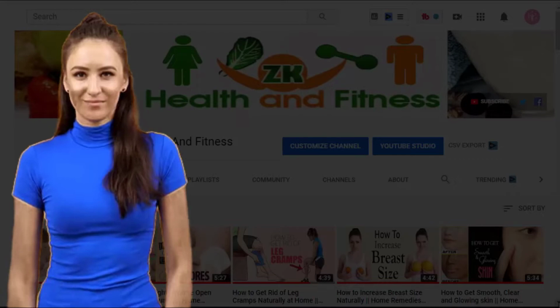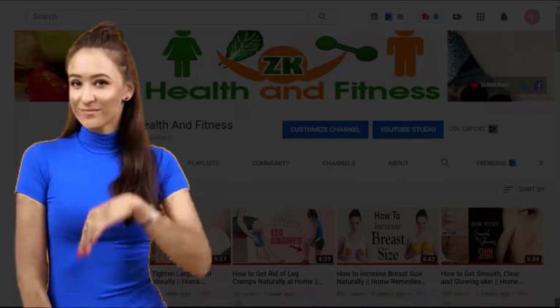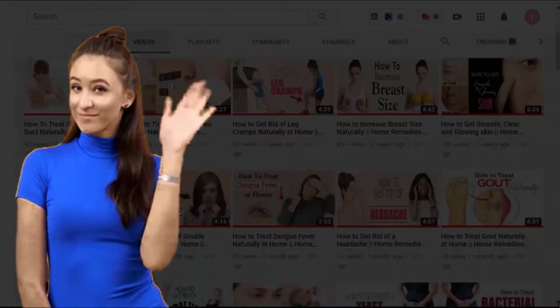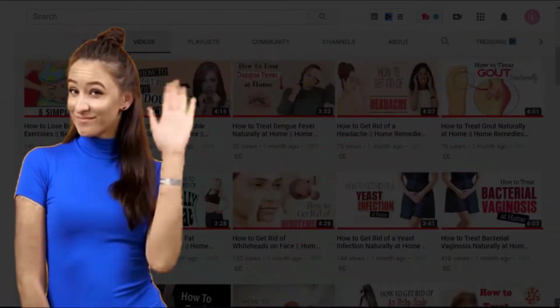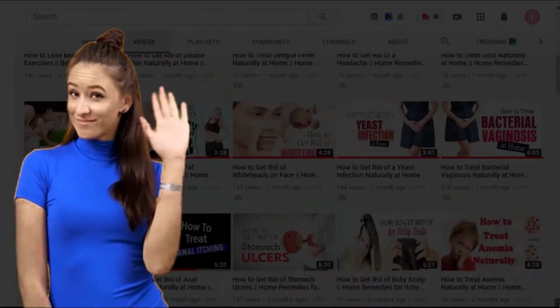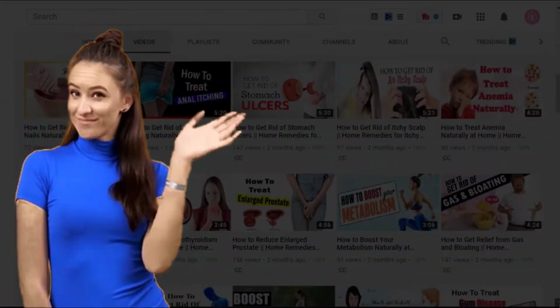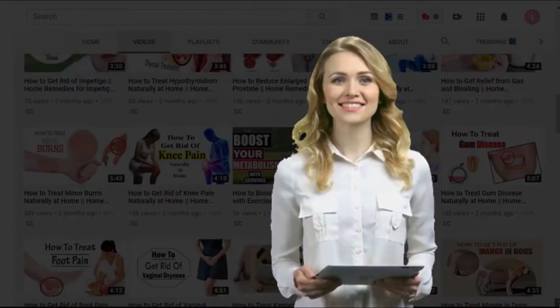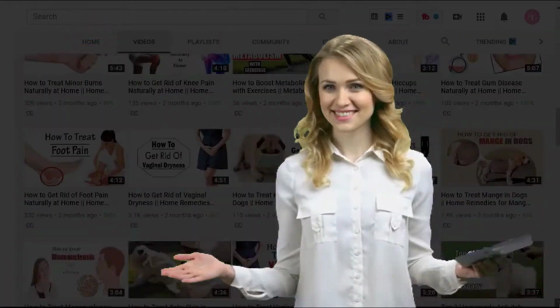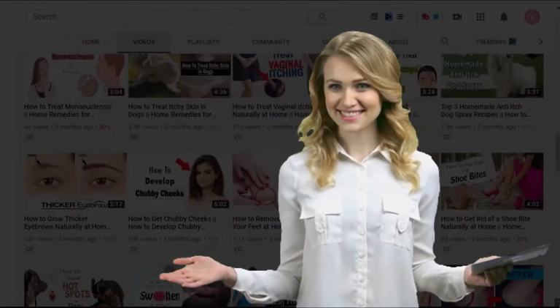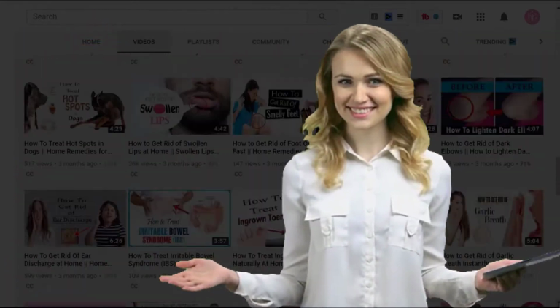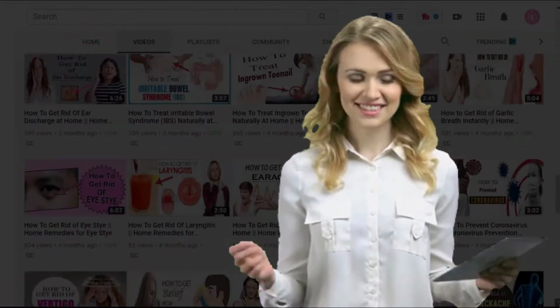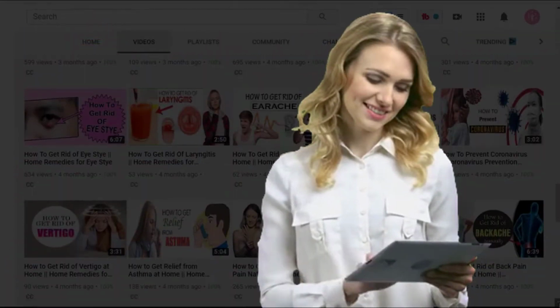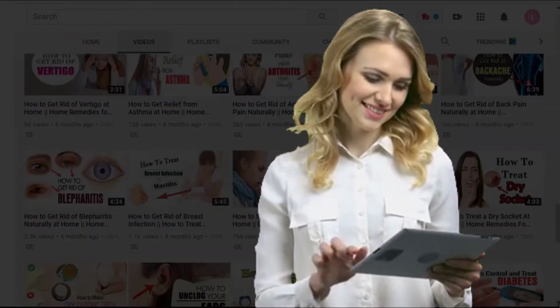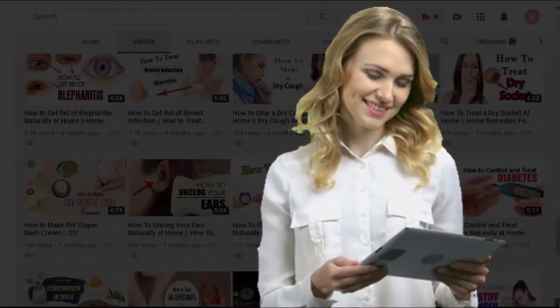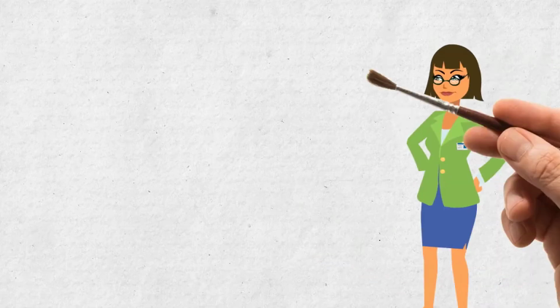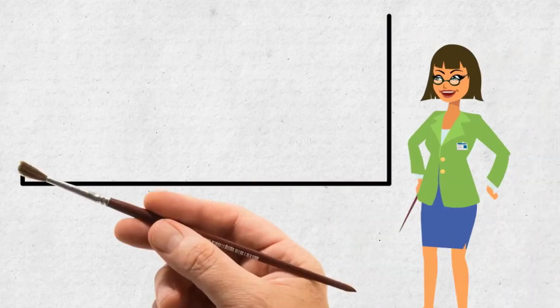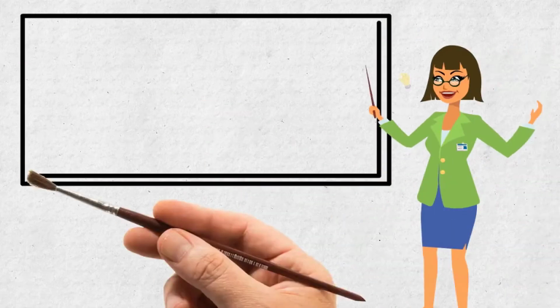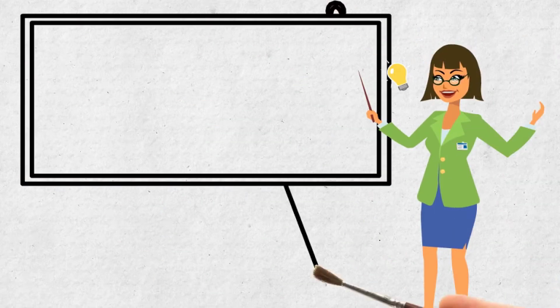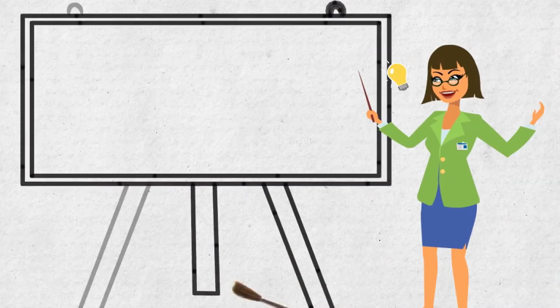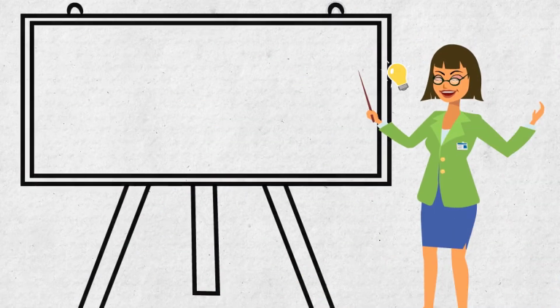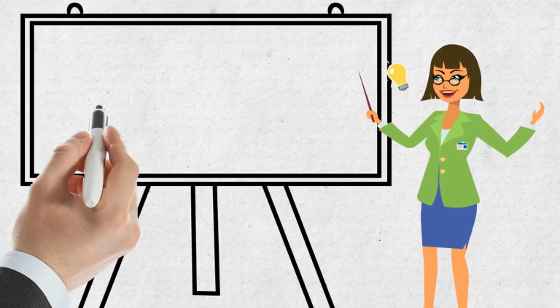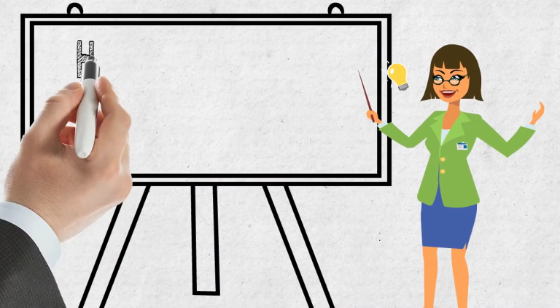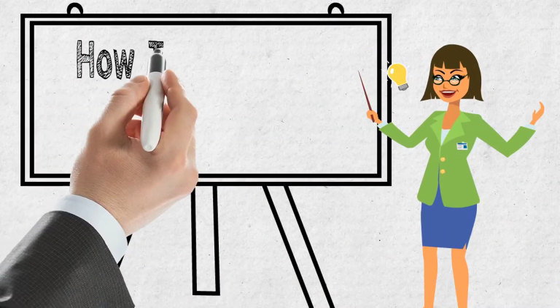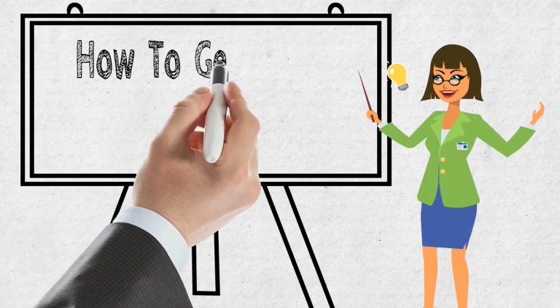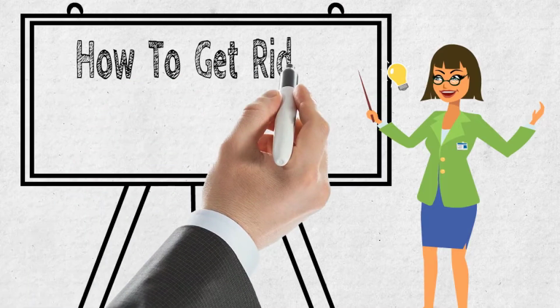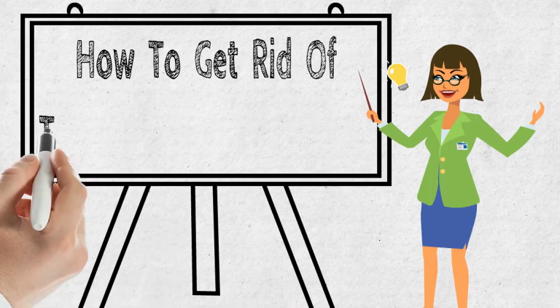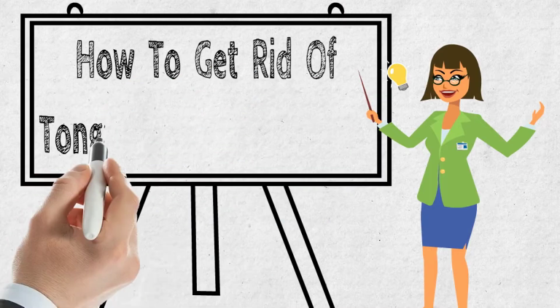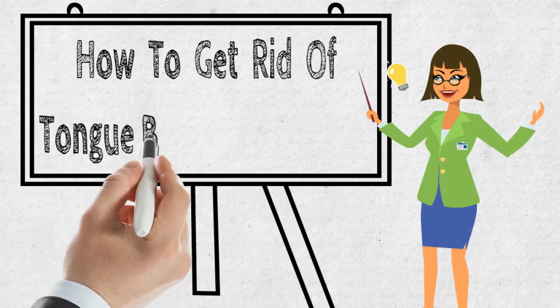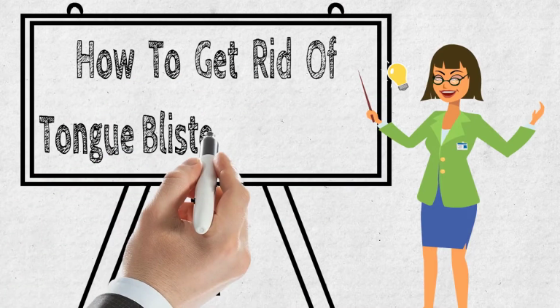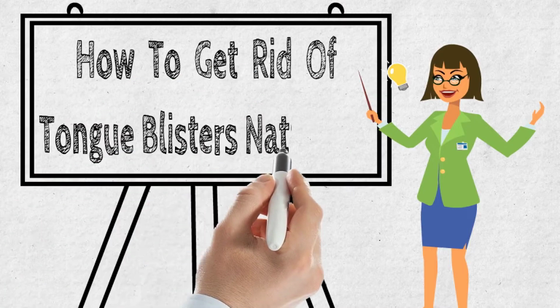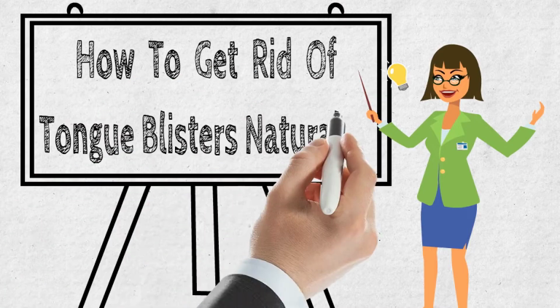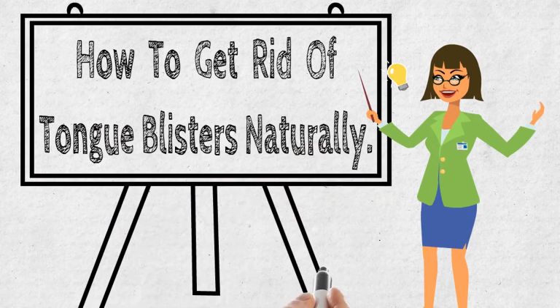Hi everyone, welcome to our channel. Today we will discuss how to get rid of tongue blisters naturally.